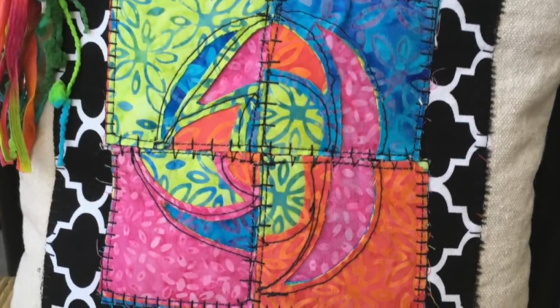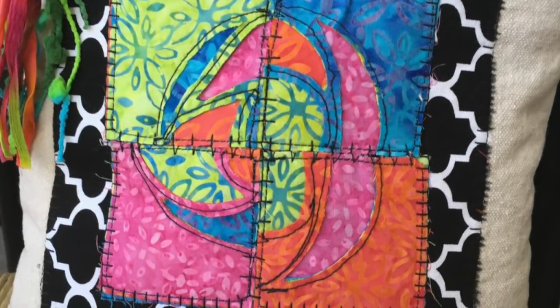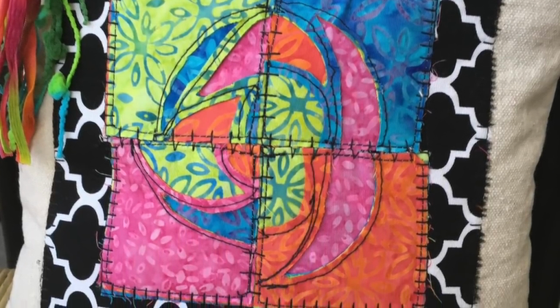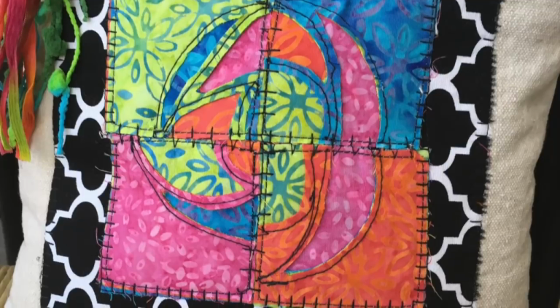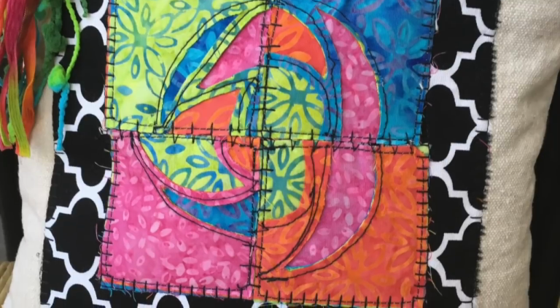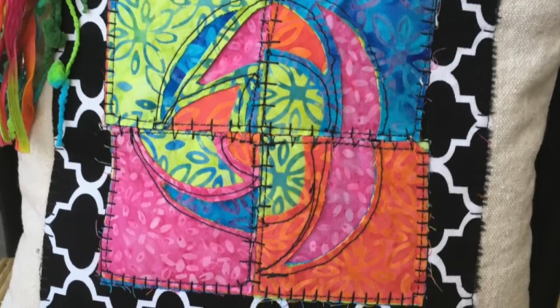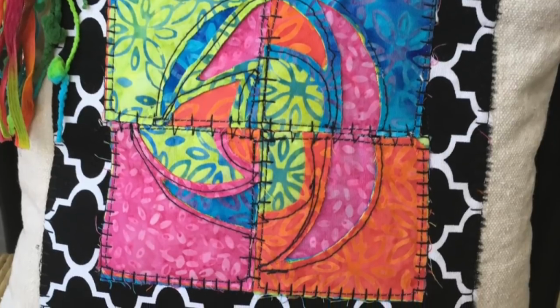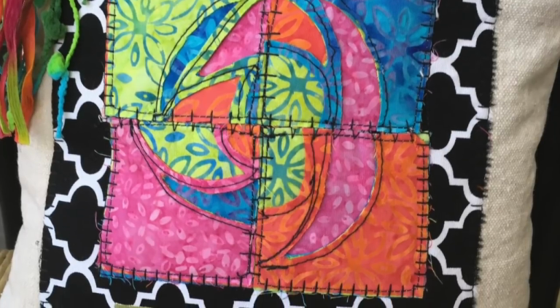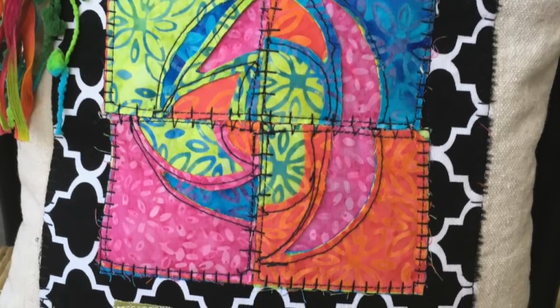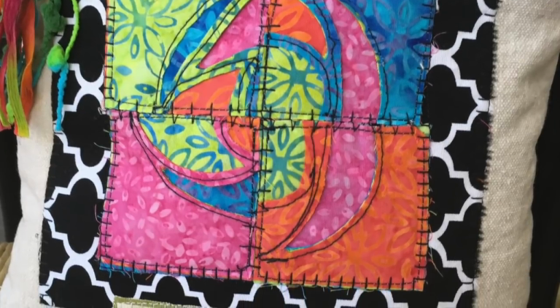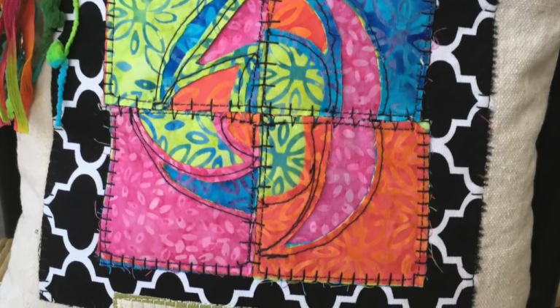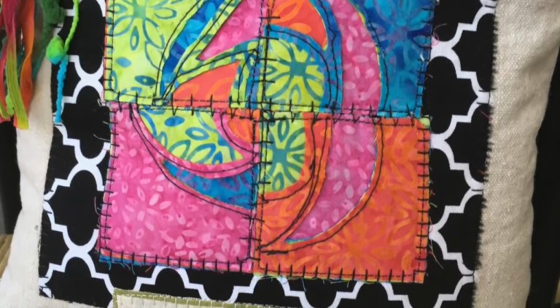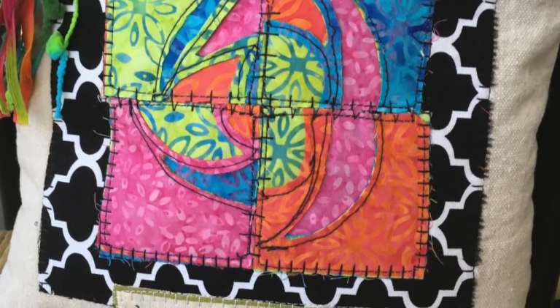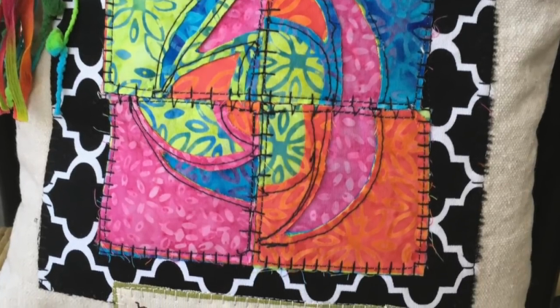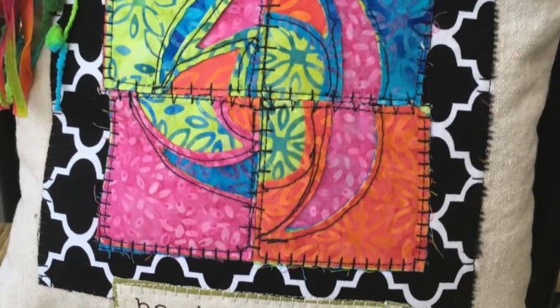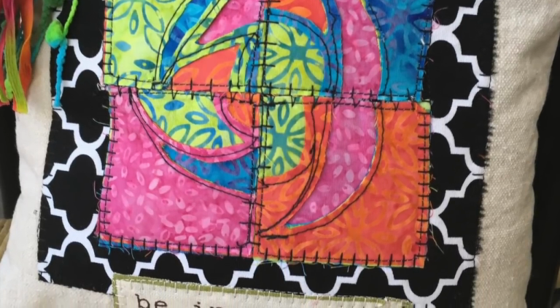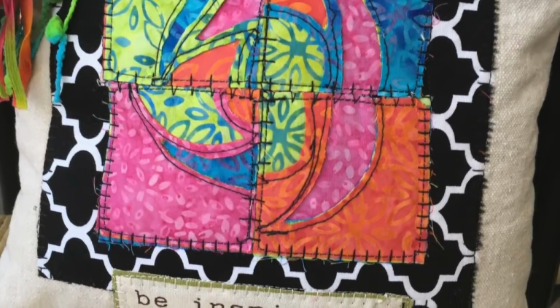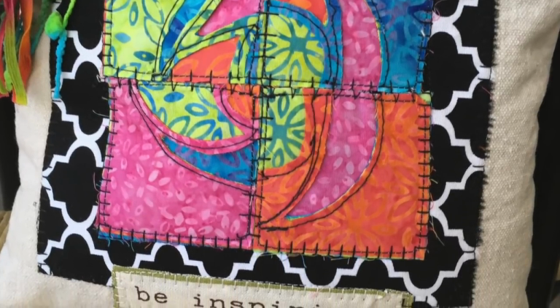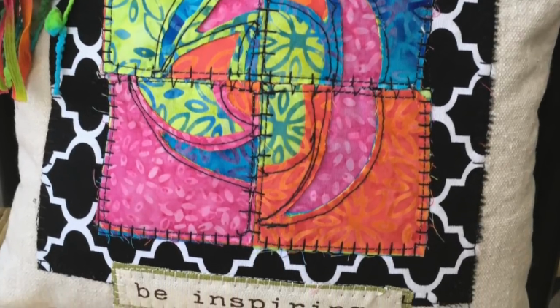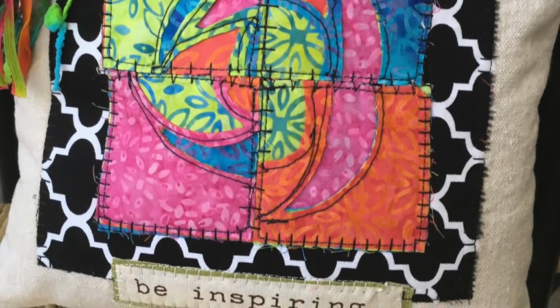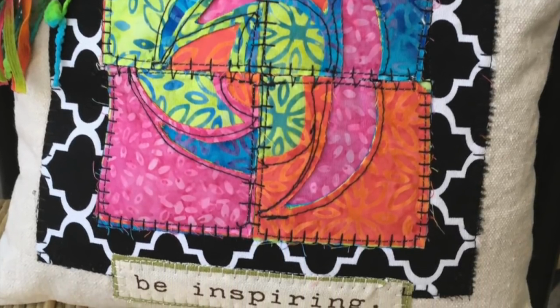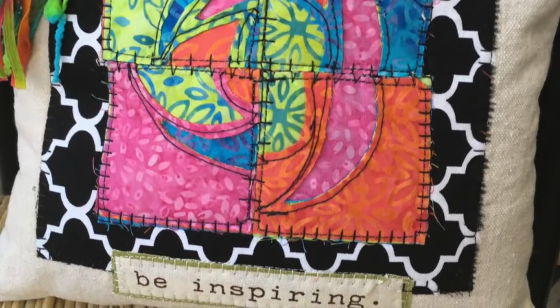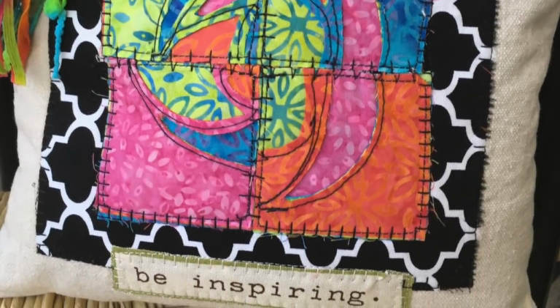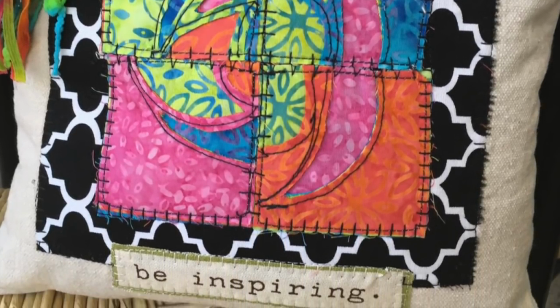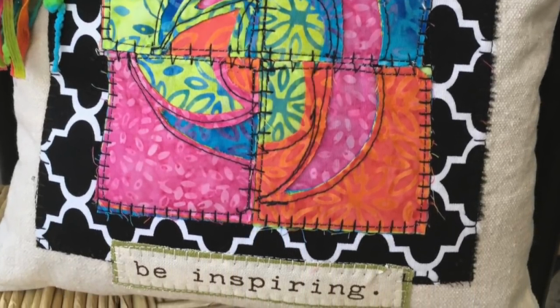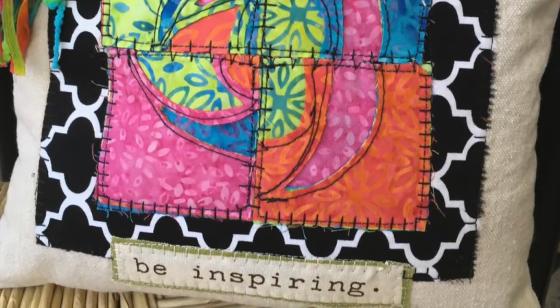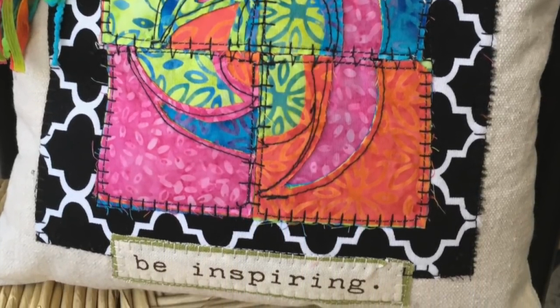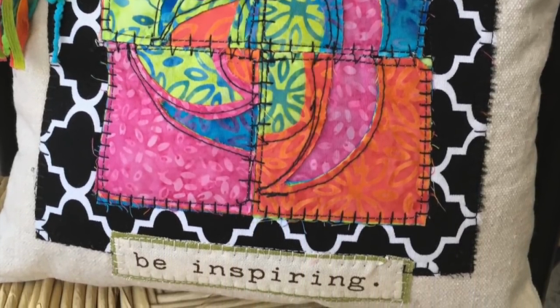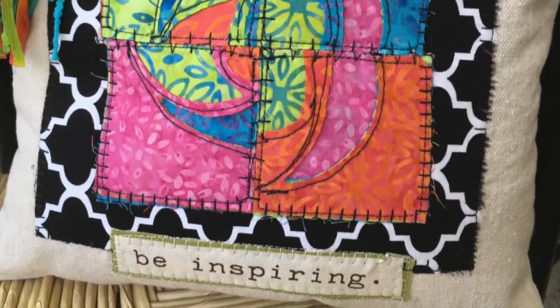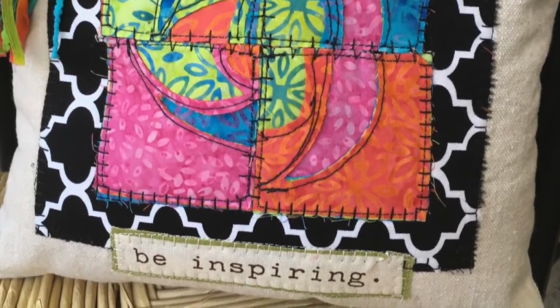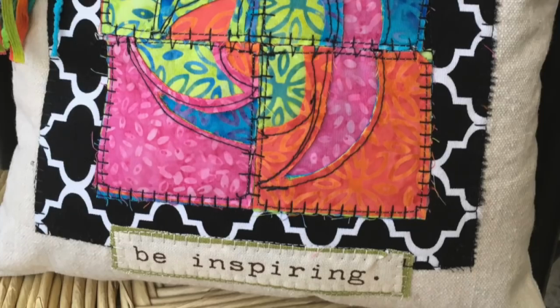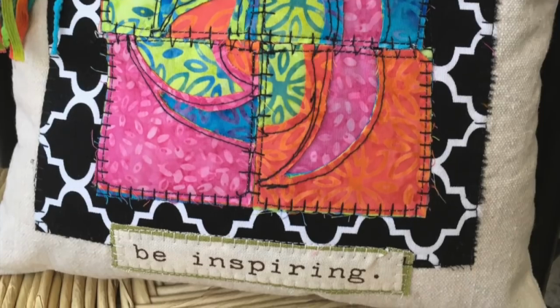Bye for now, everybody. I hope you have a chance to try this reverse appliqué.